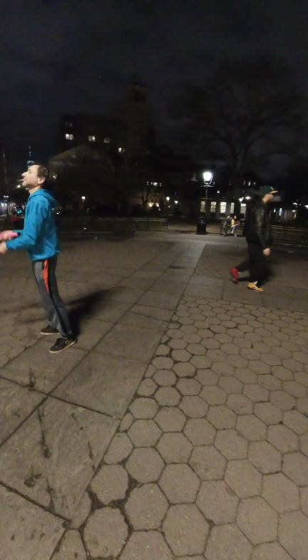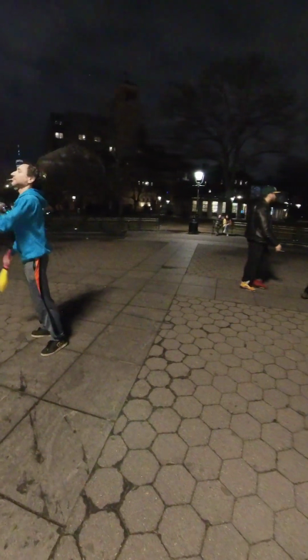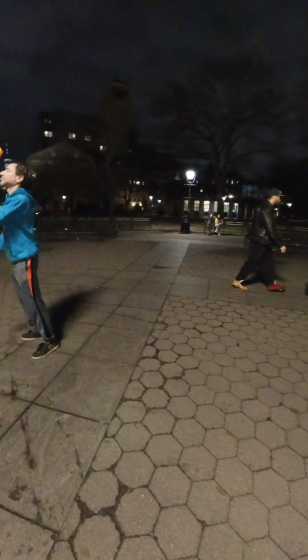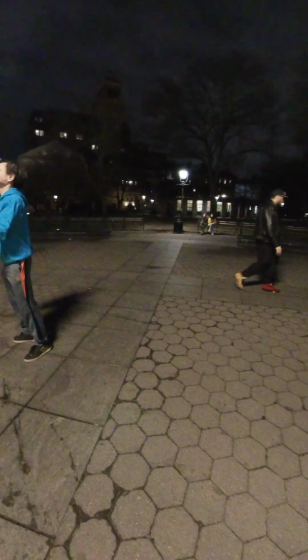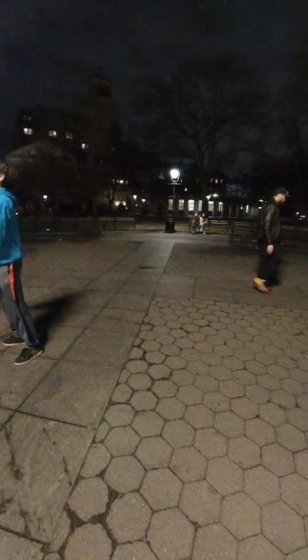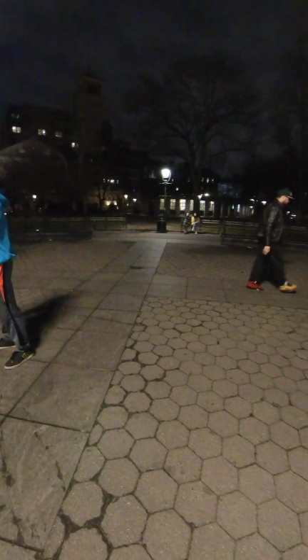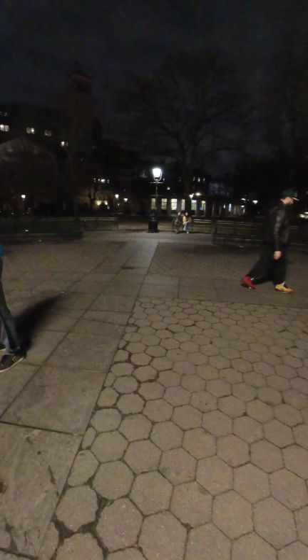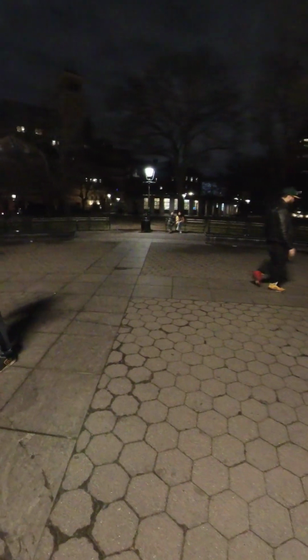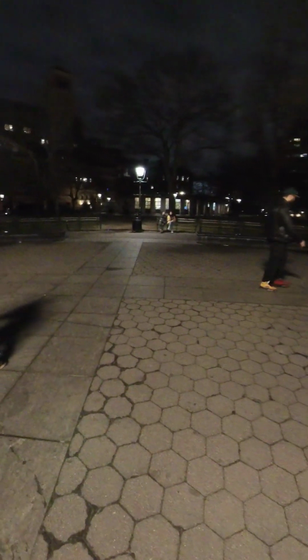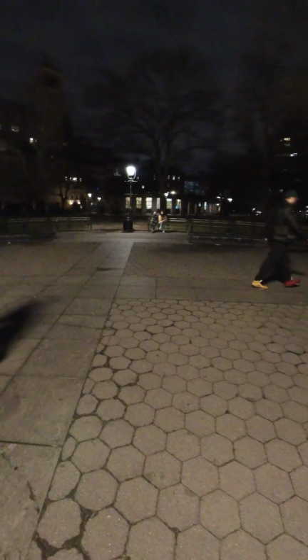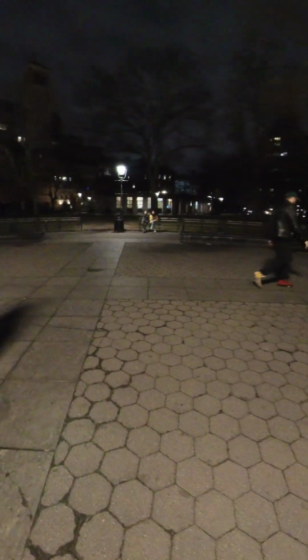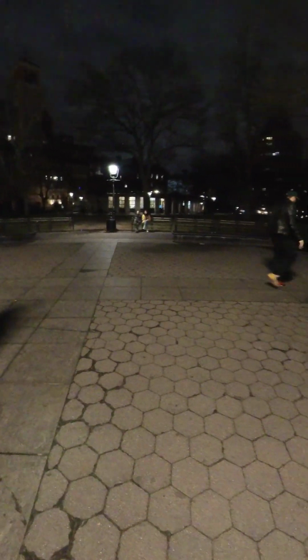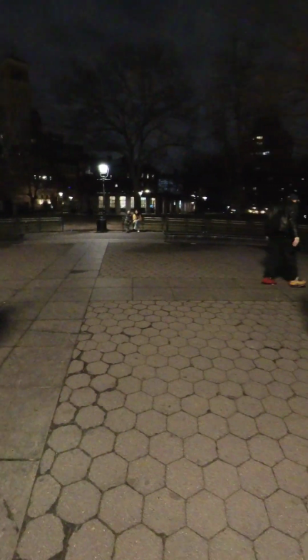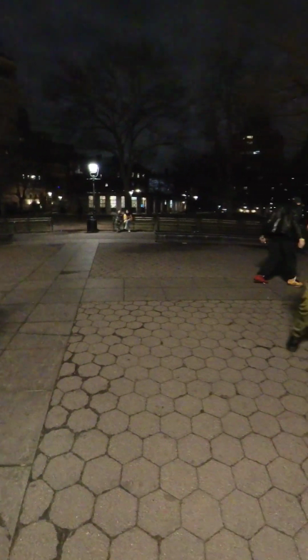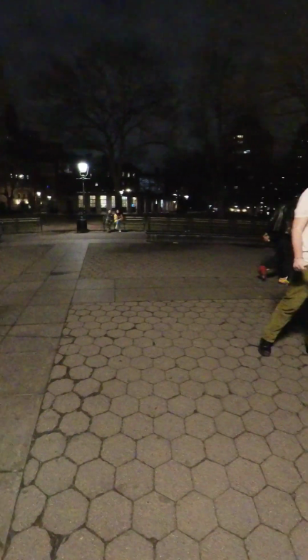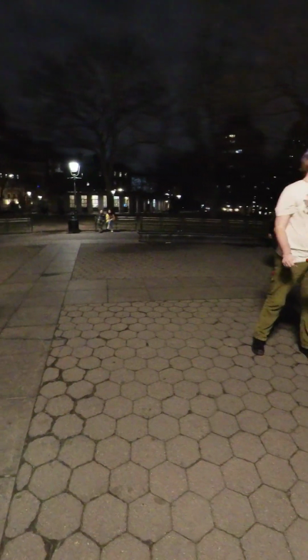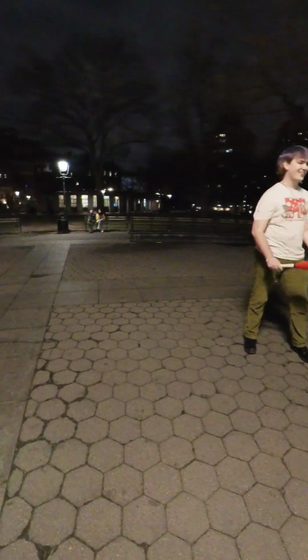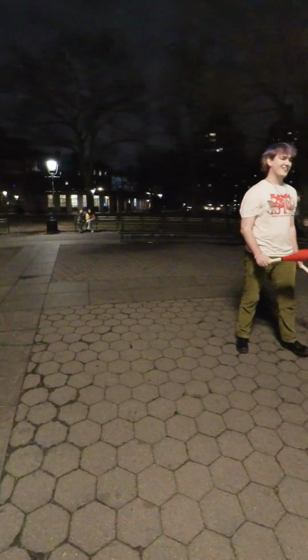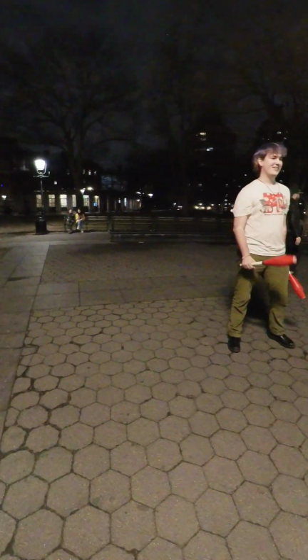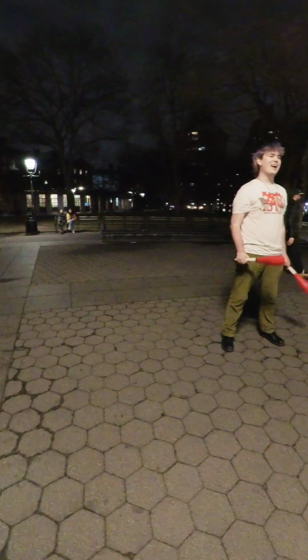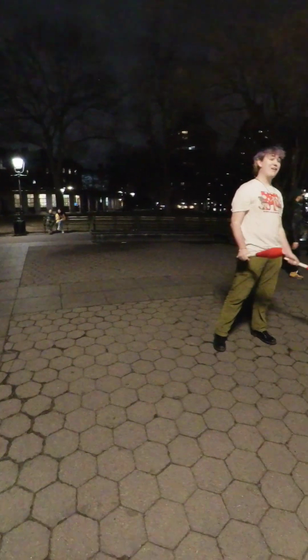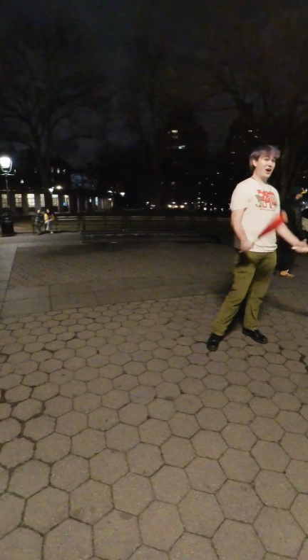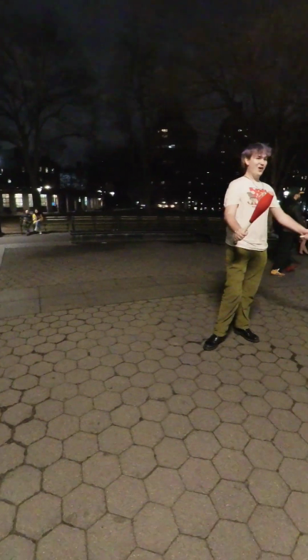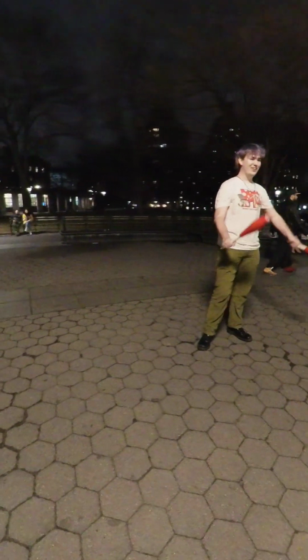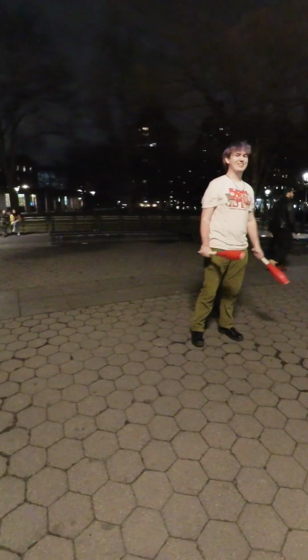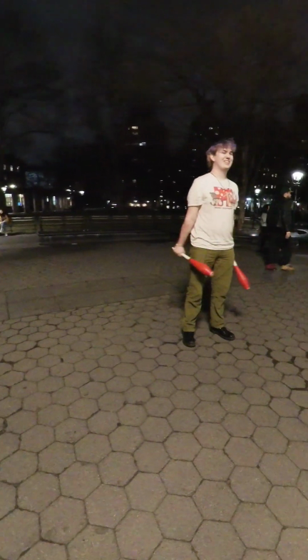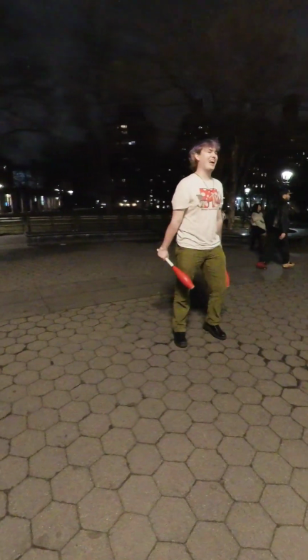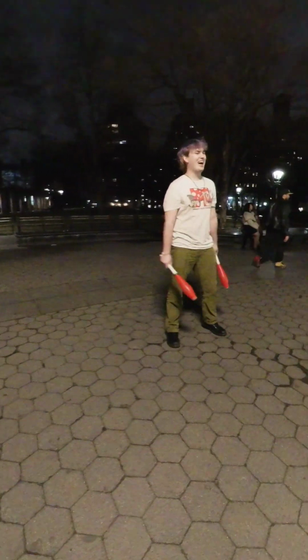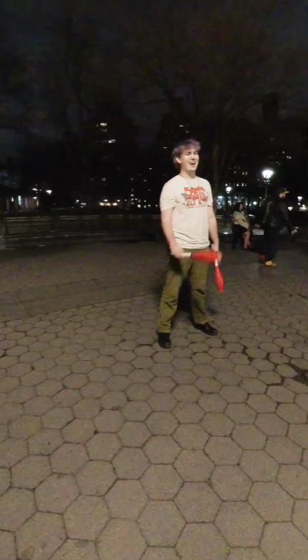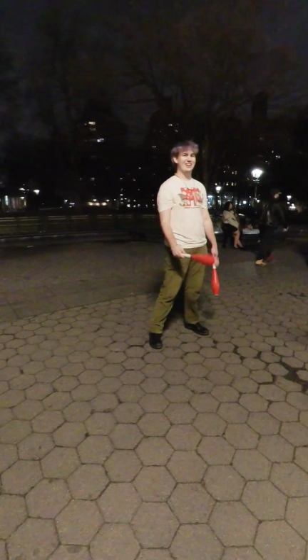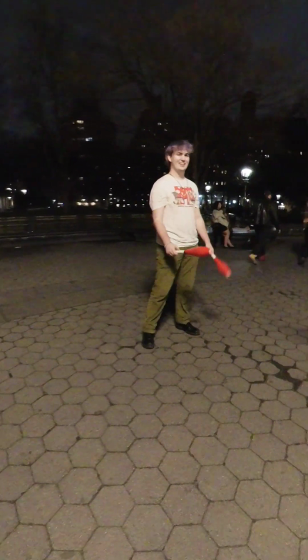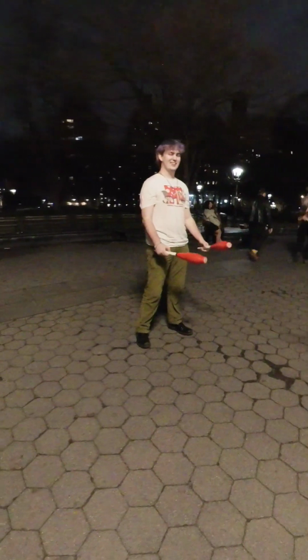That was good. You were just so surprised — yeah, I was like, oh. Because it landed right in front of you. That was good.